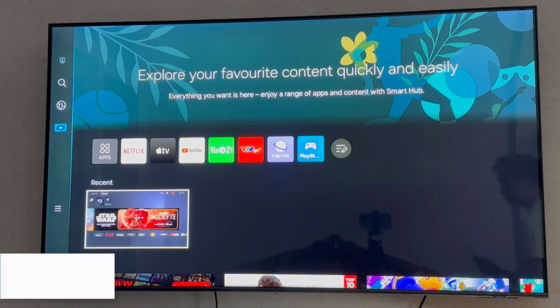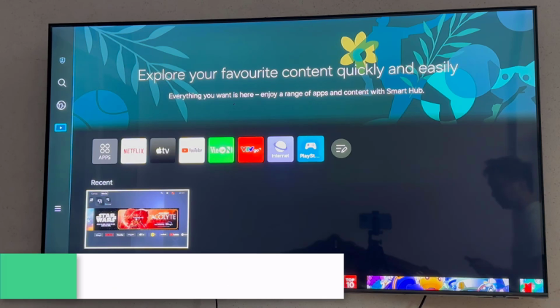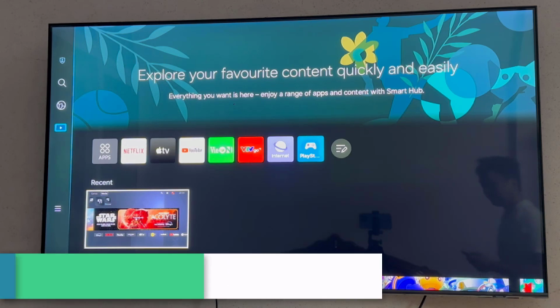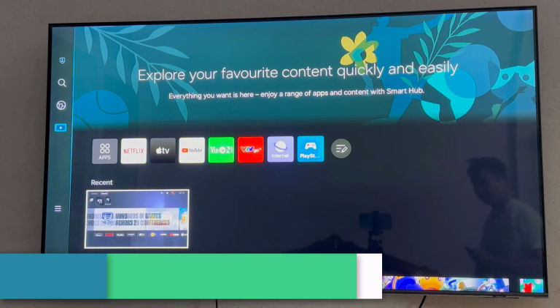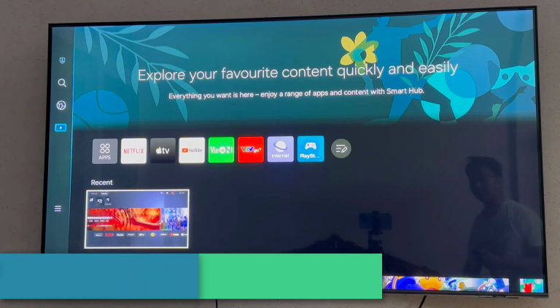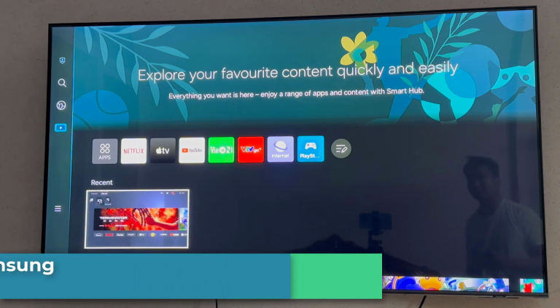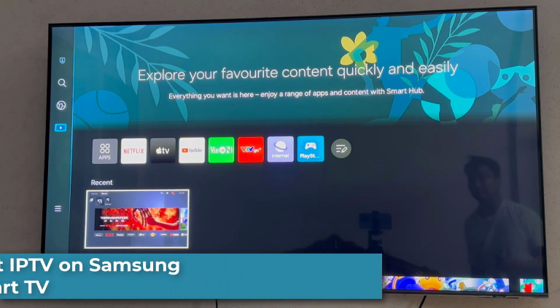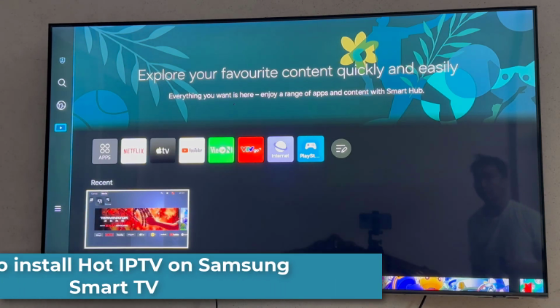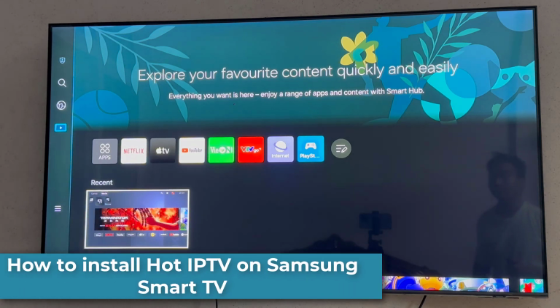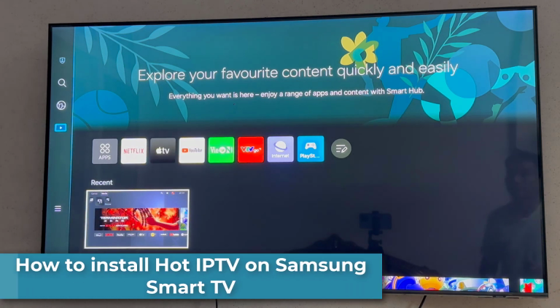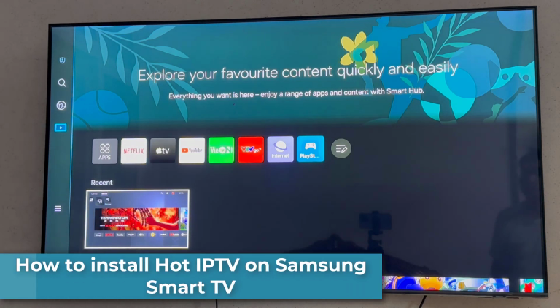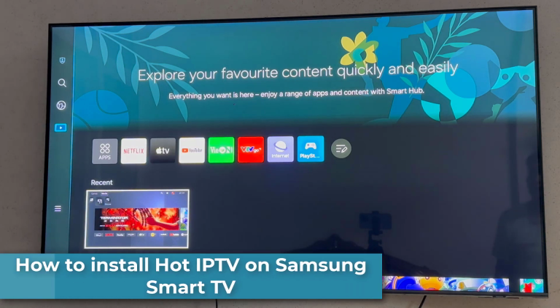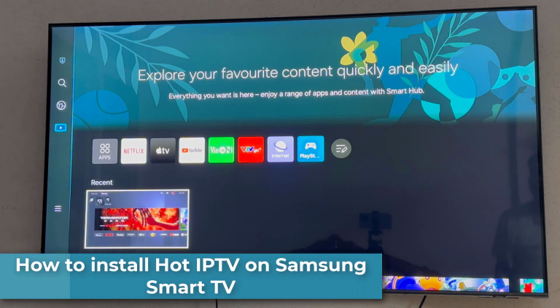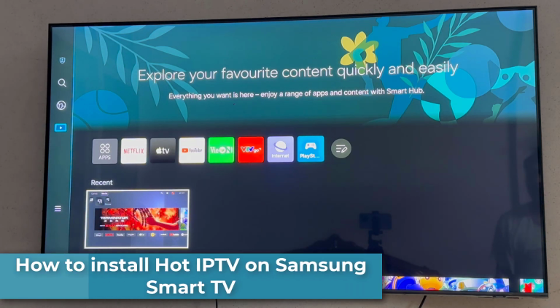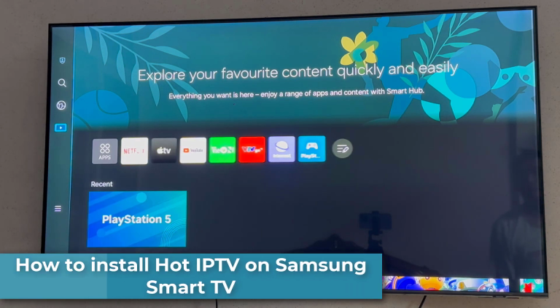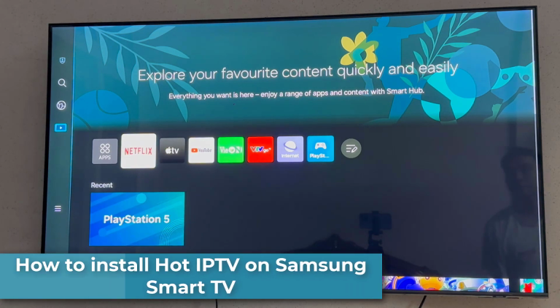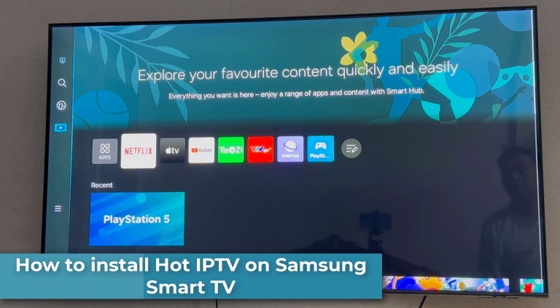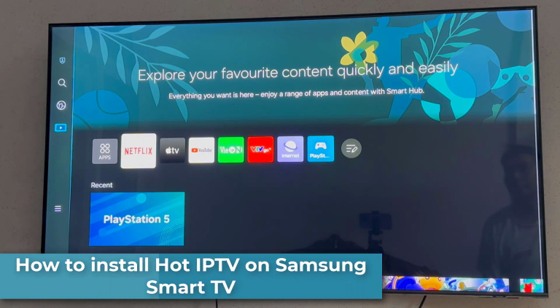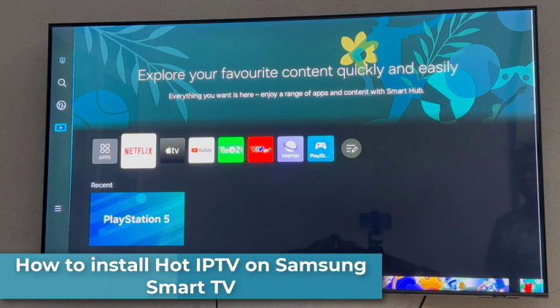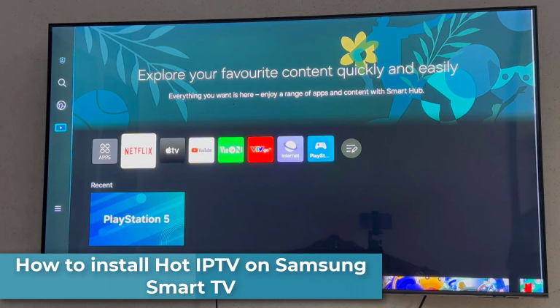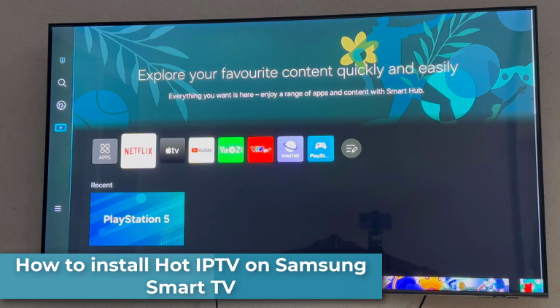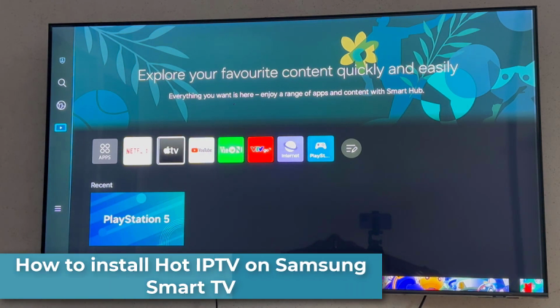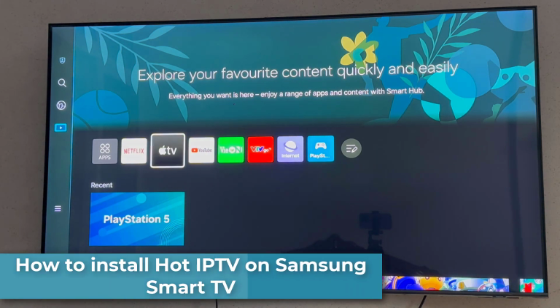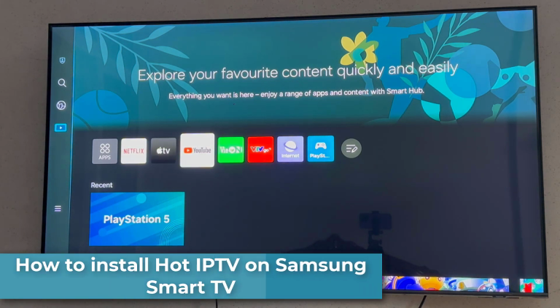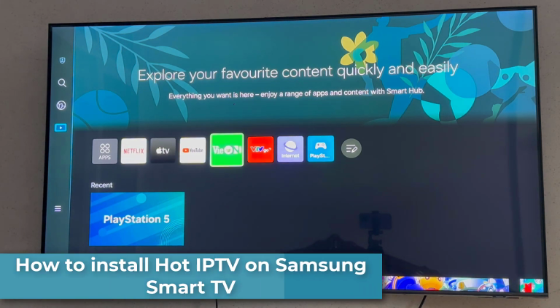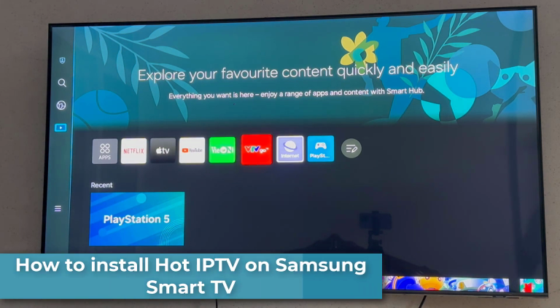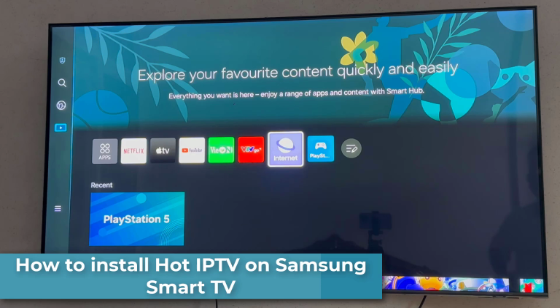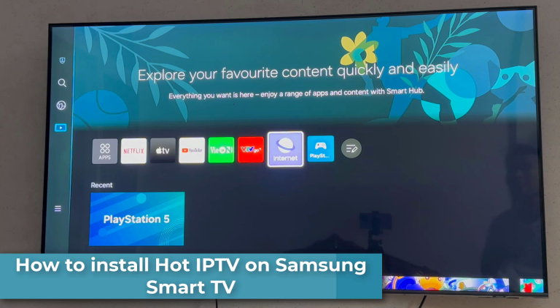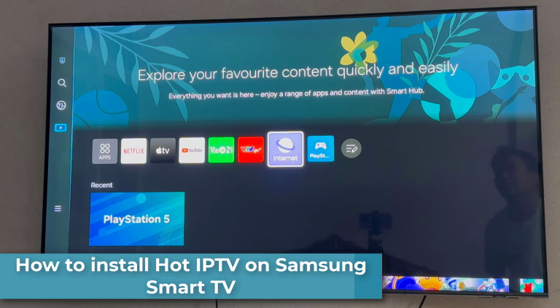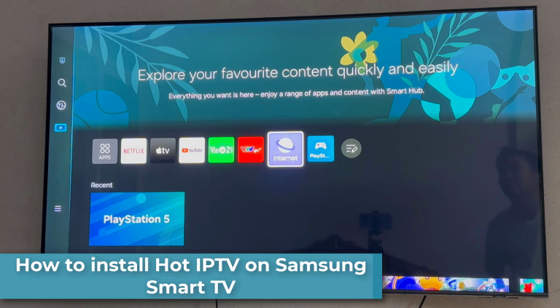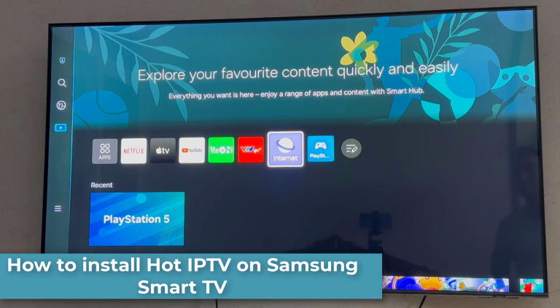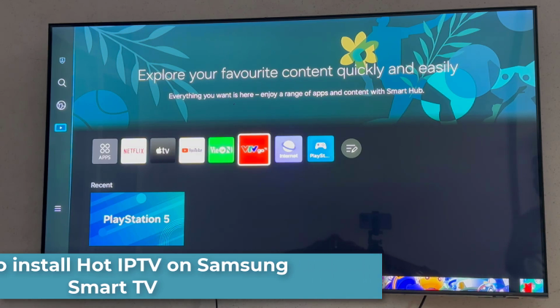Hi everyone. In this video, I will show you how to install Hotipf on a Samsung Smart TV.